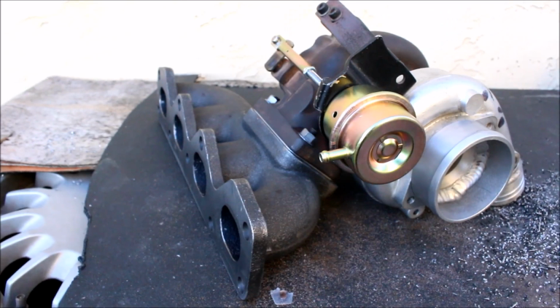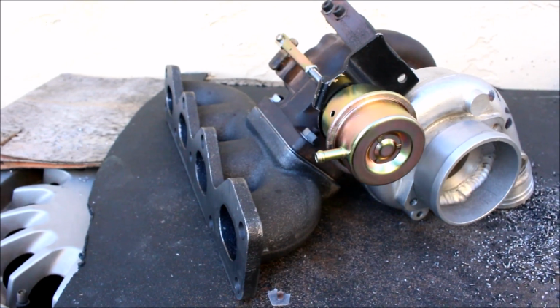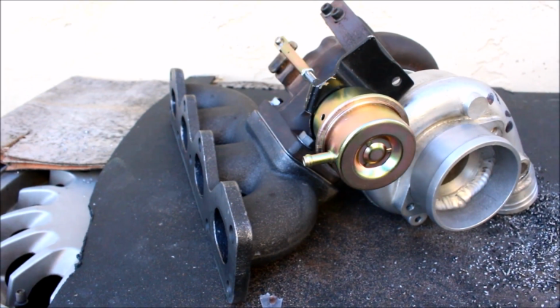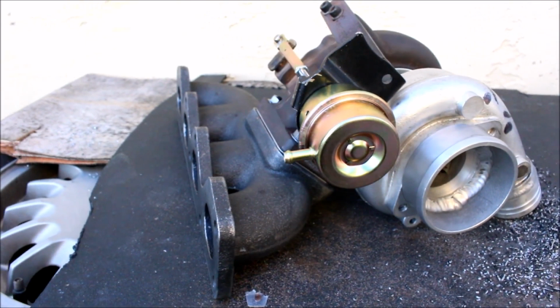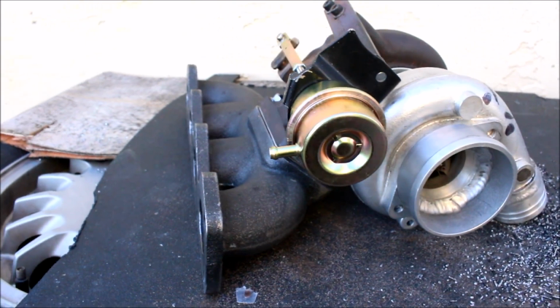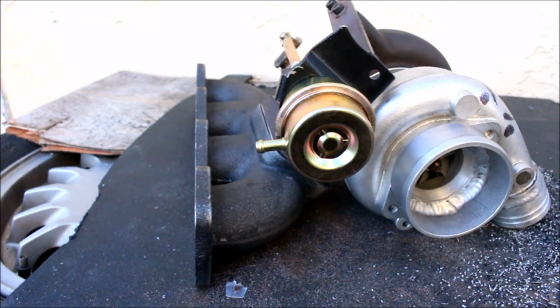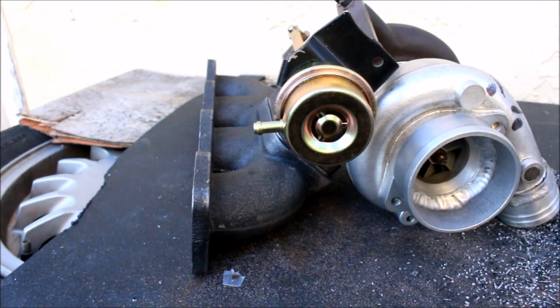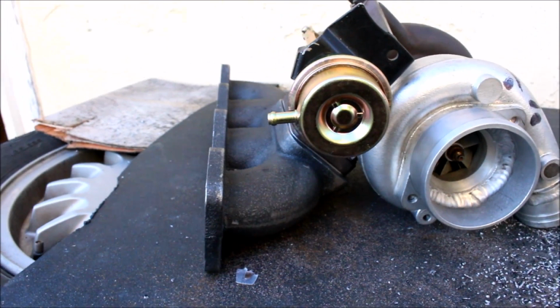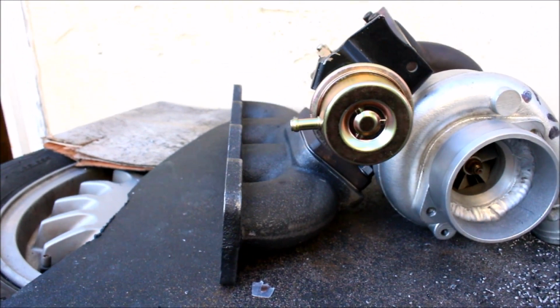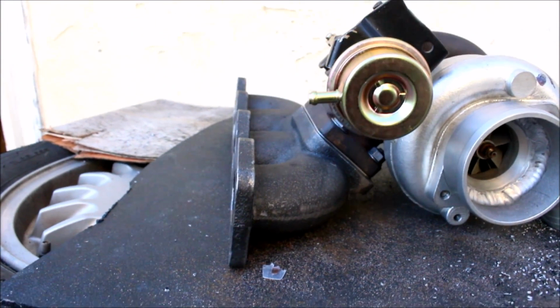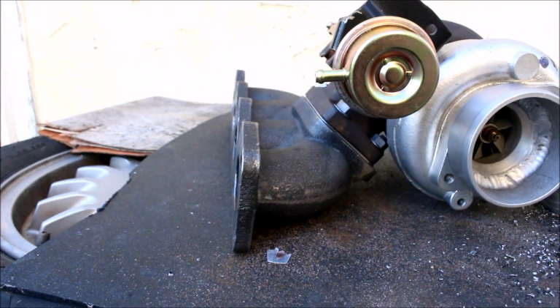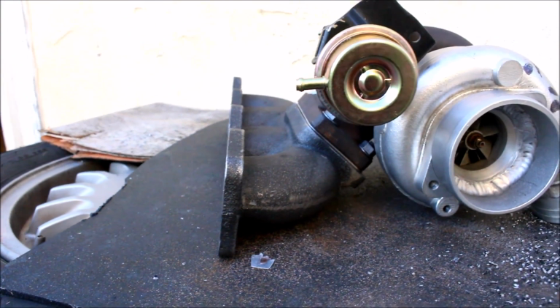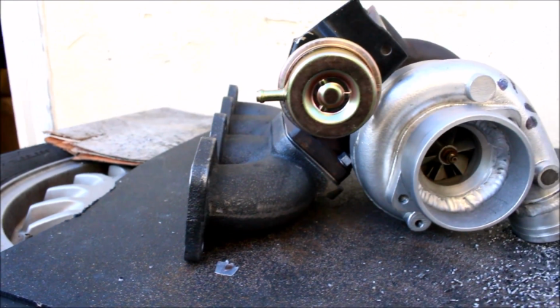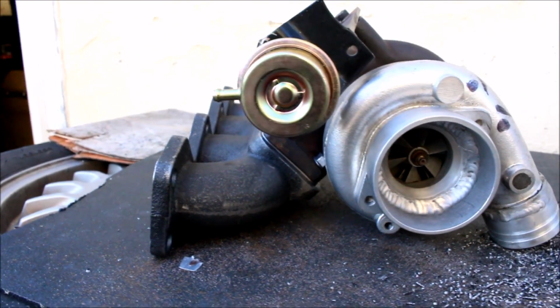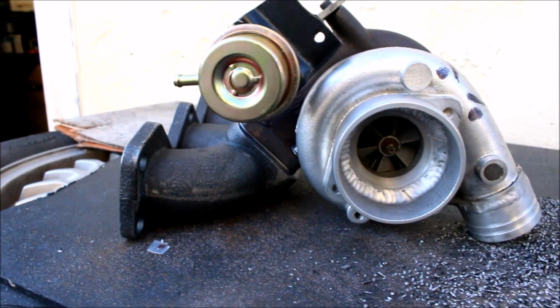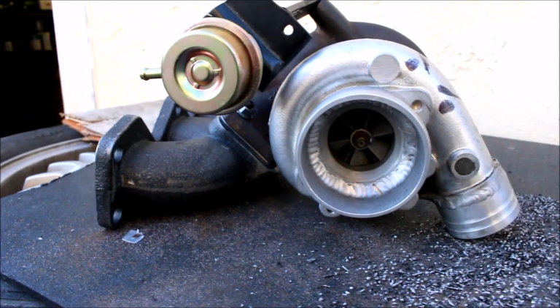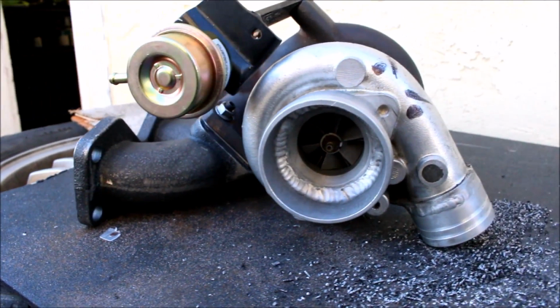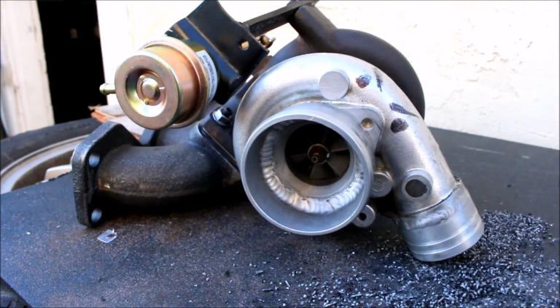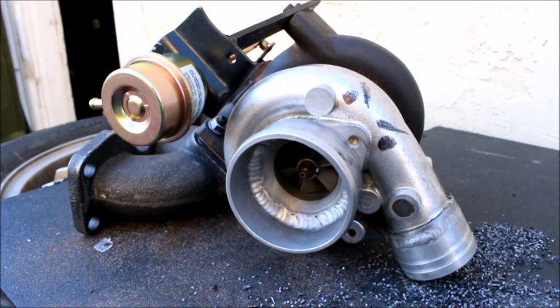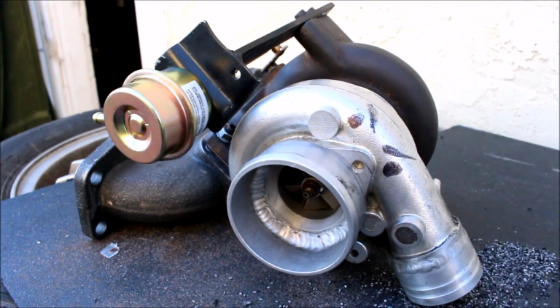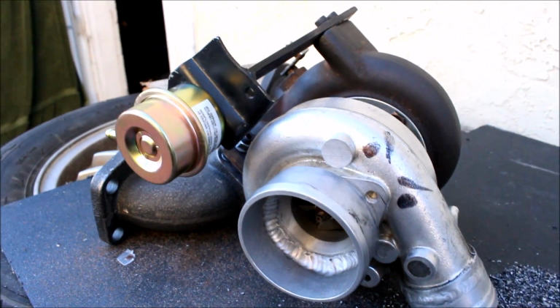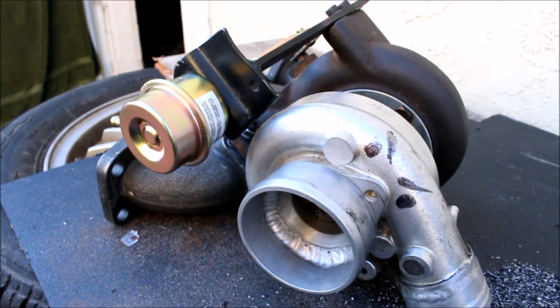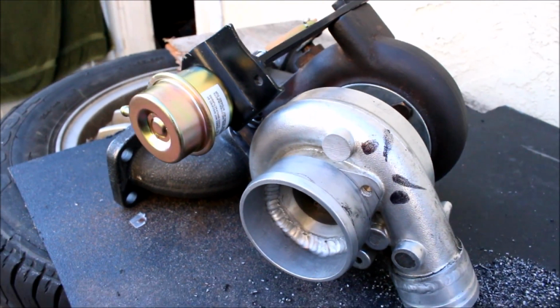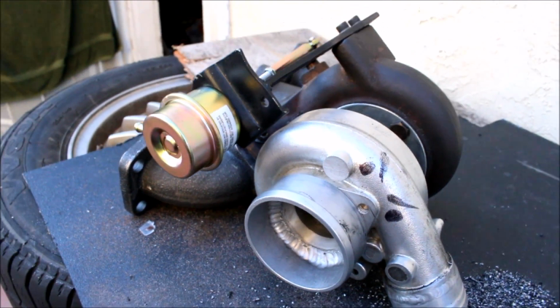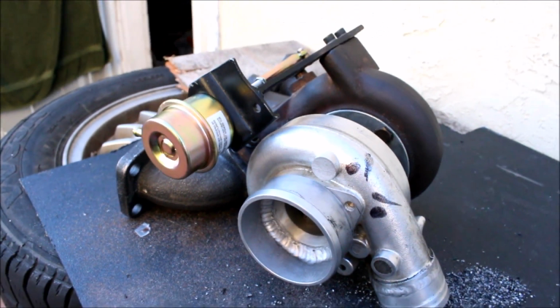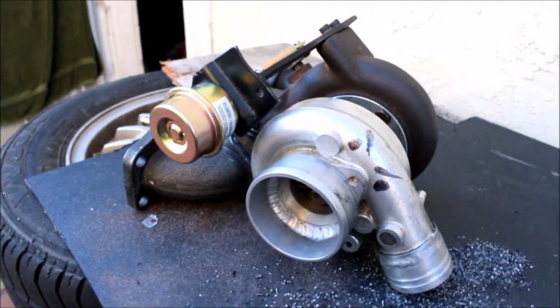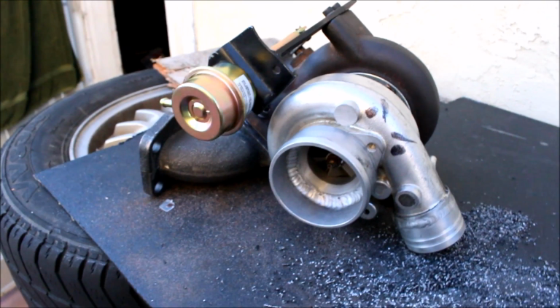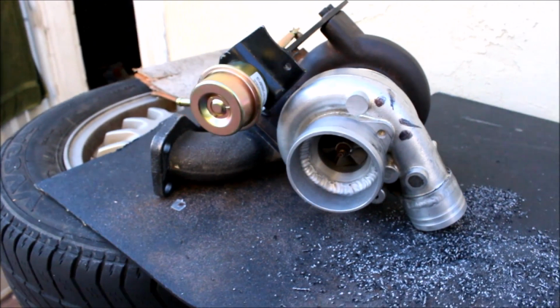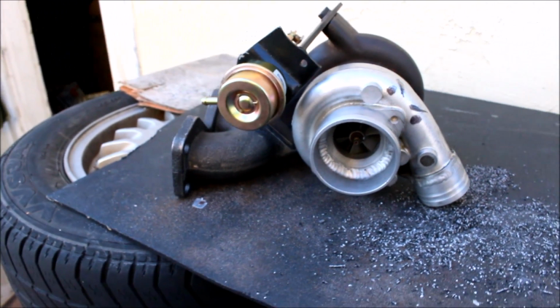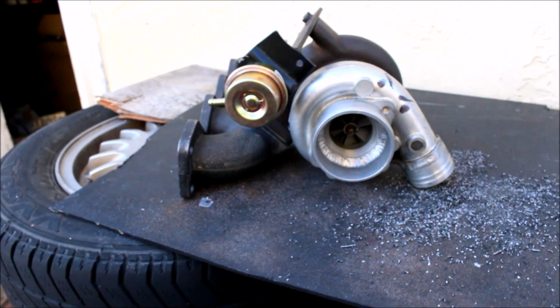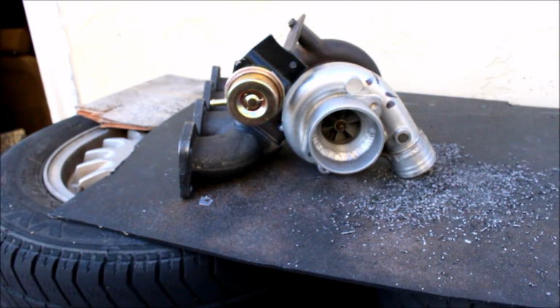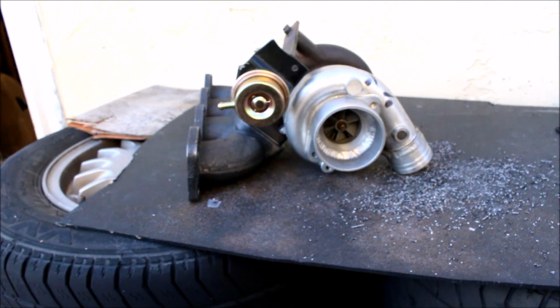There's our finished product — that is much better, much cleaner, much more compact. Can't wait to test fit that thing.